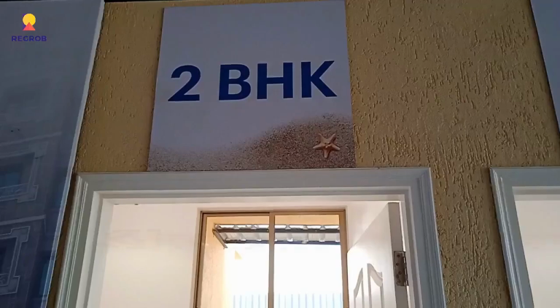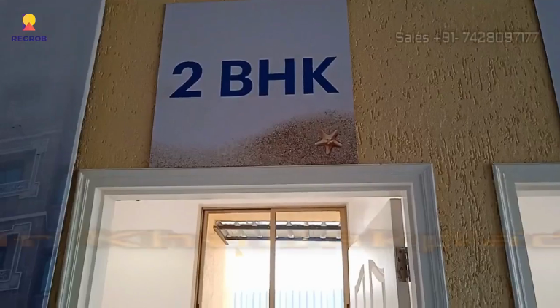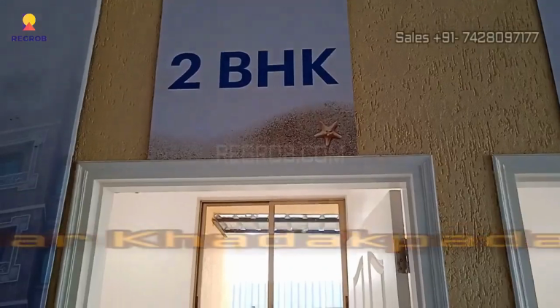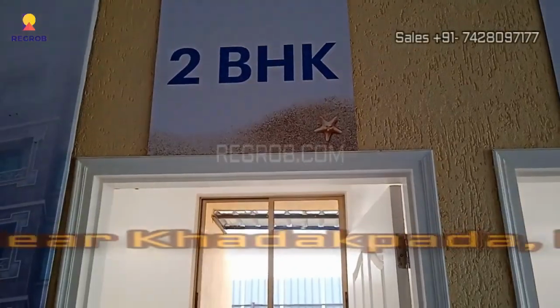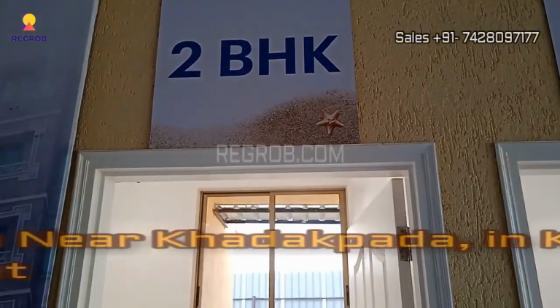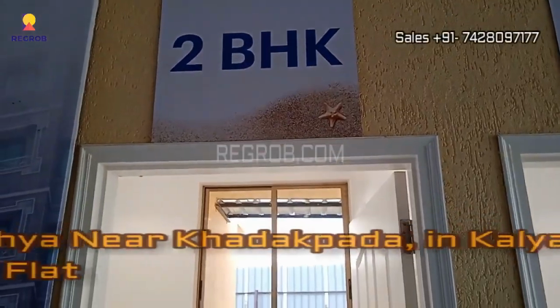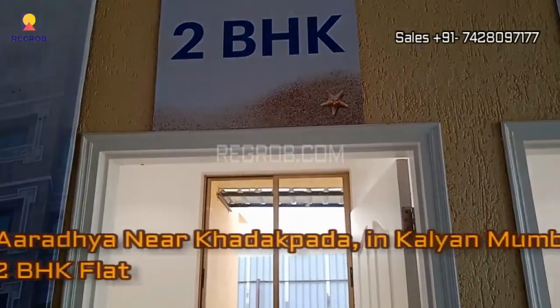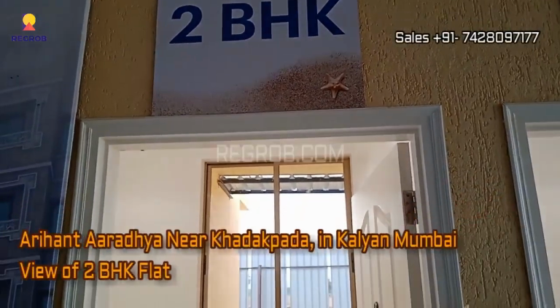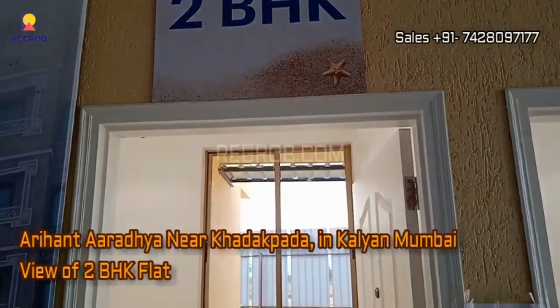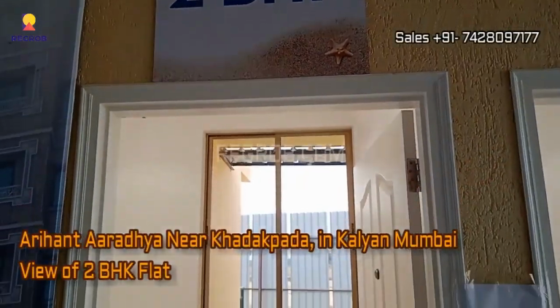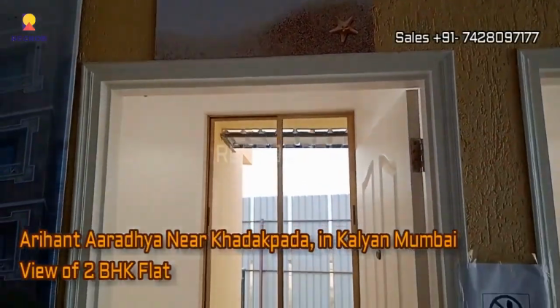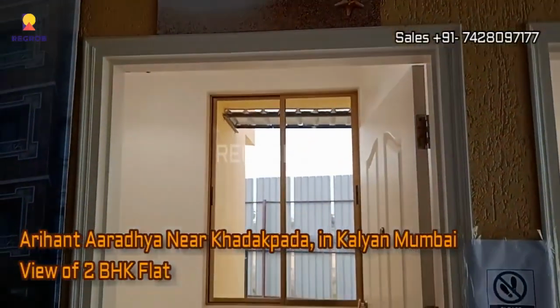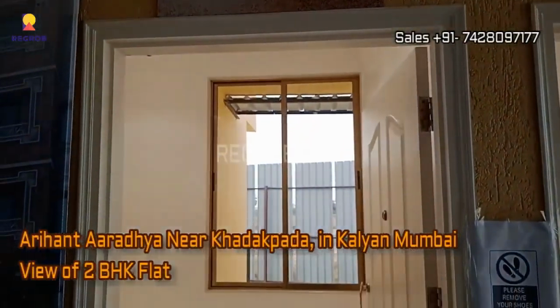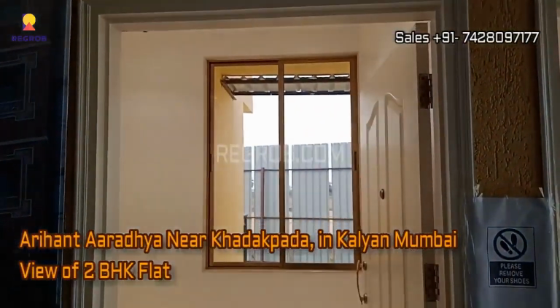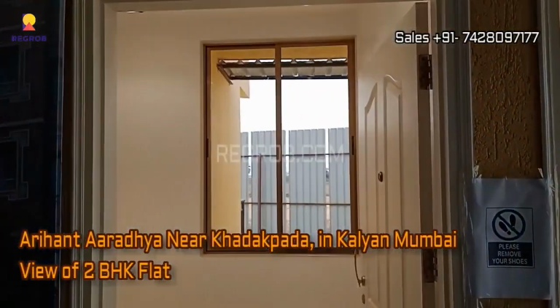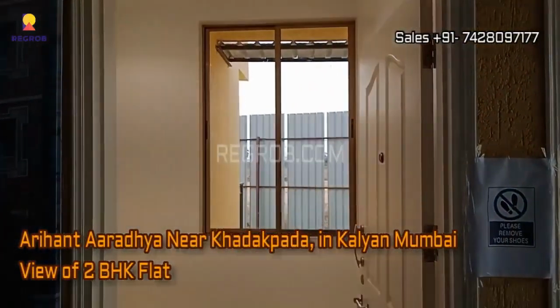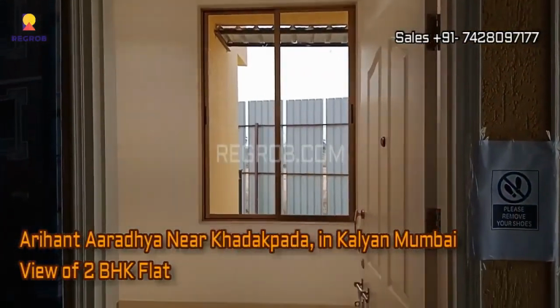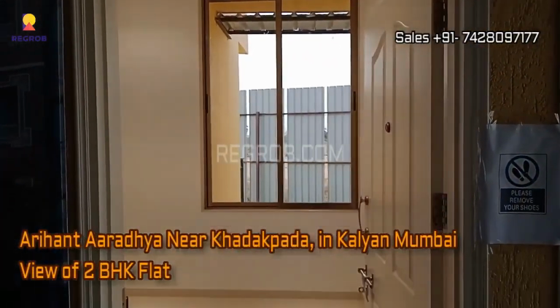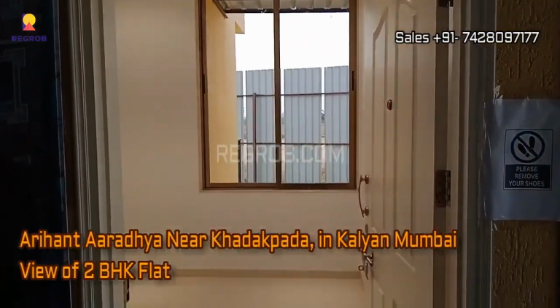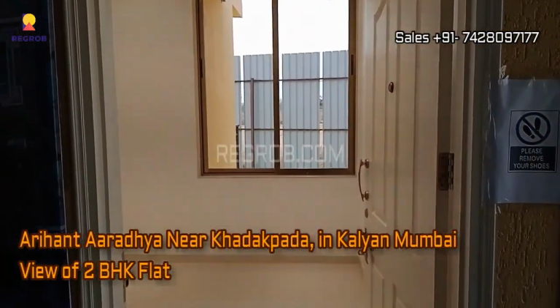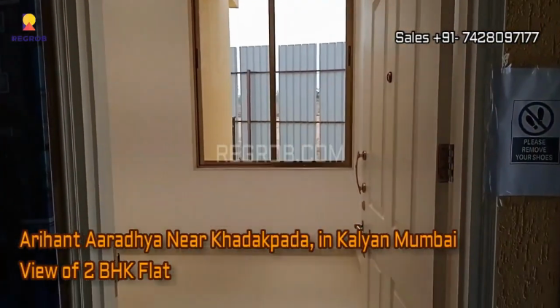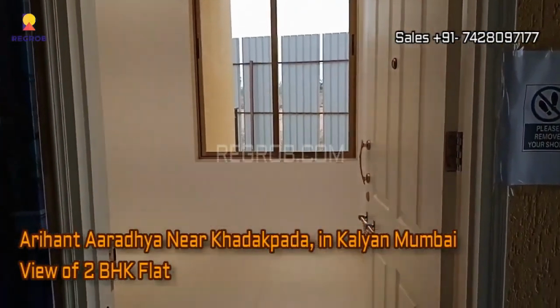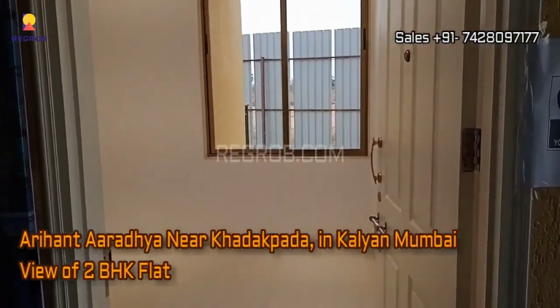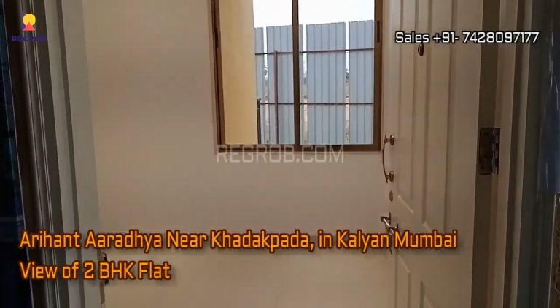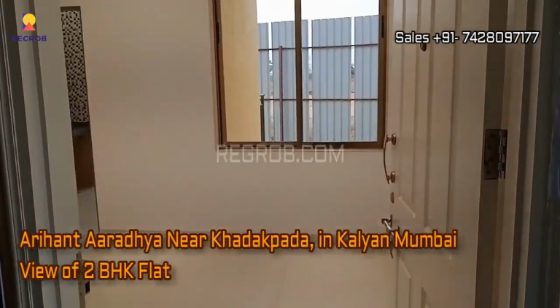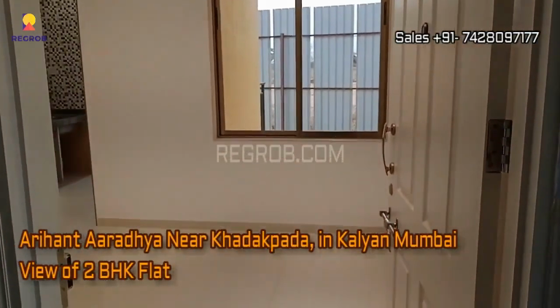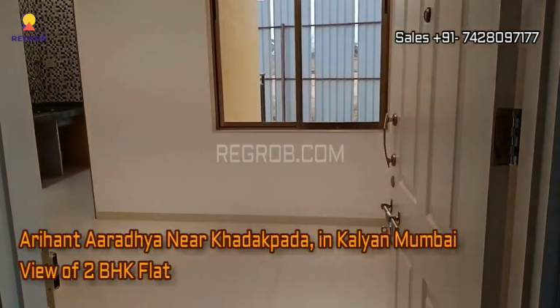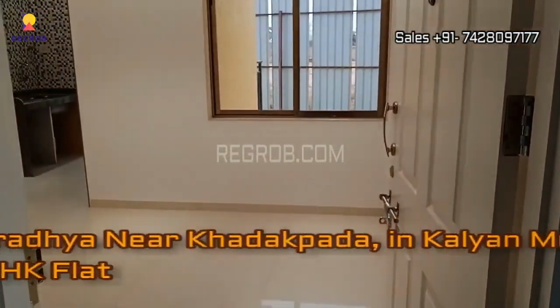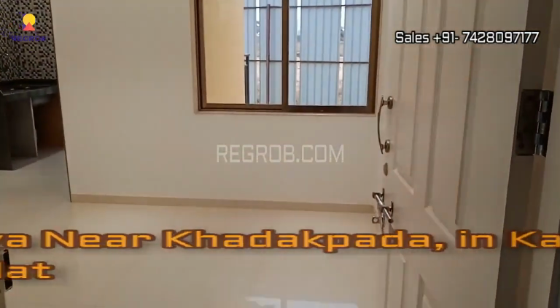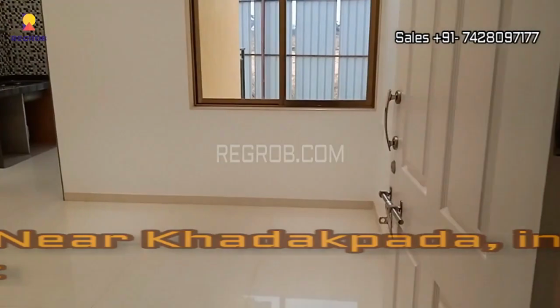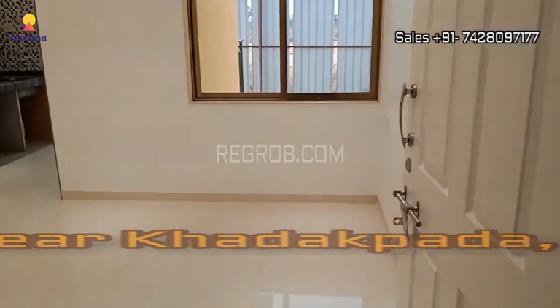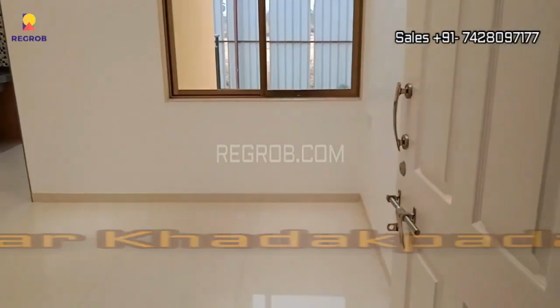Hi viewer, in today's video, we're visiting an exciting tour of a 2BHK flat at Arihant Aradhyah.